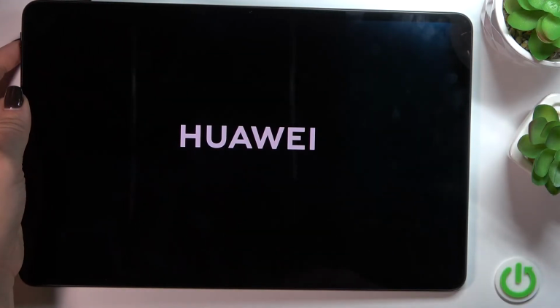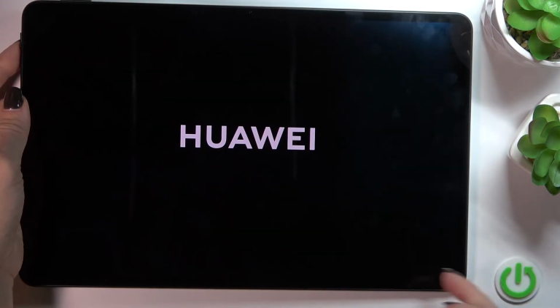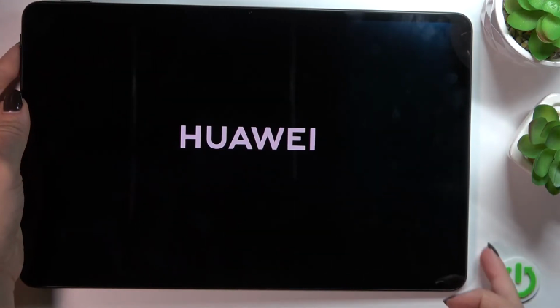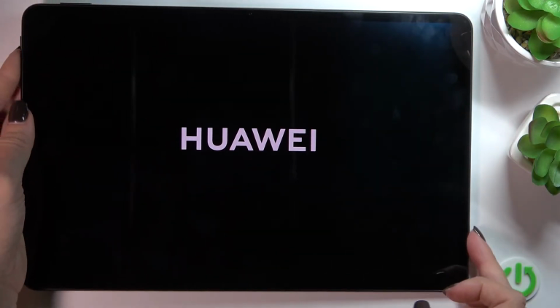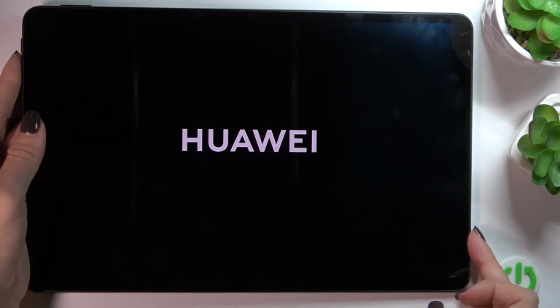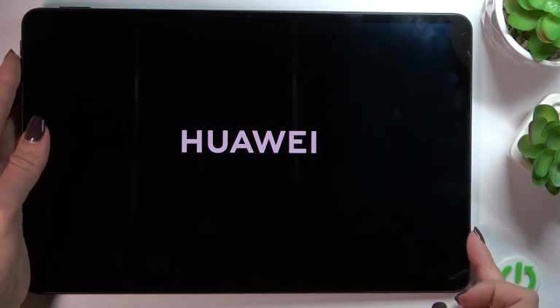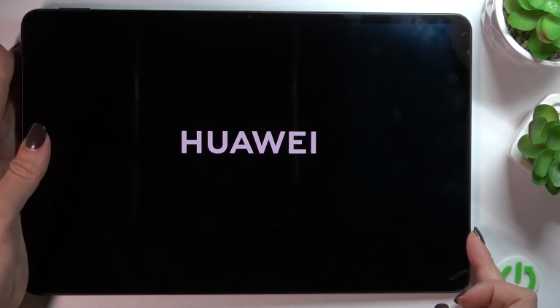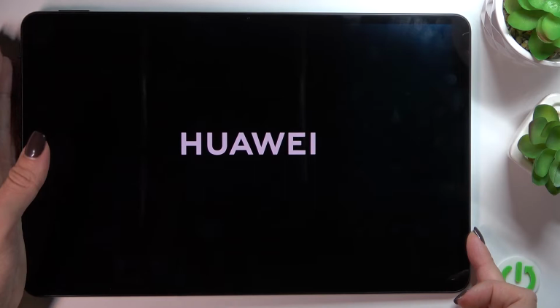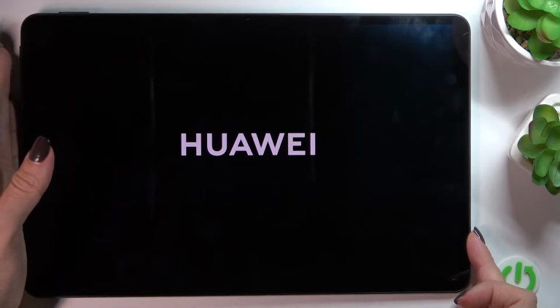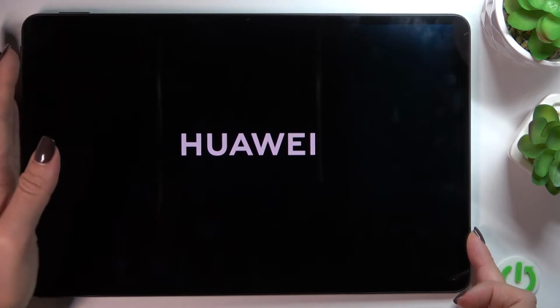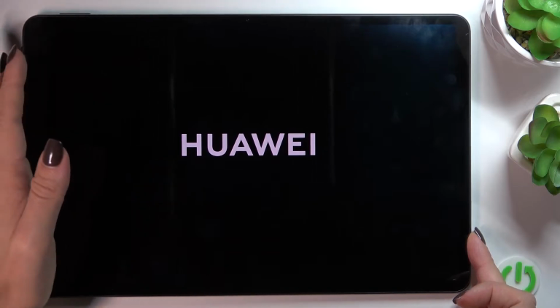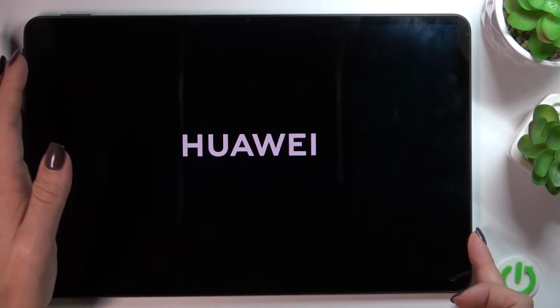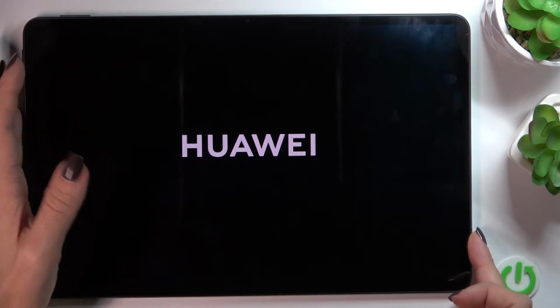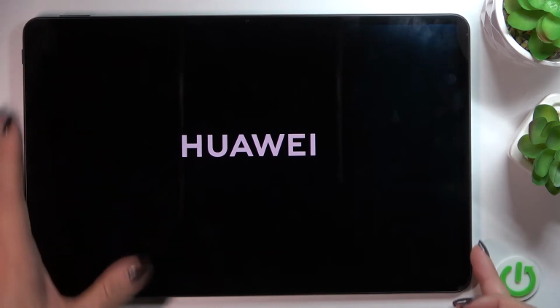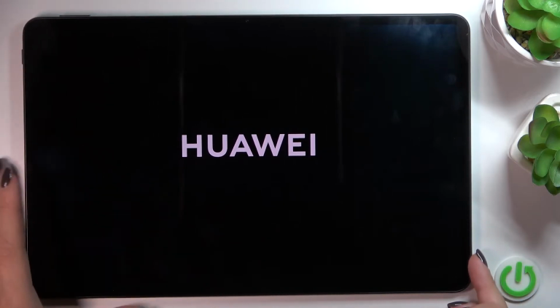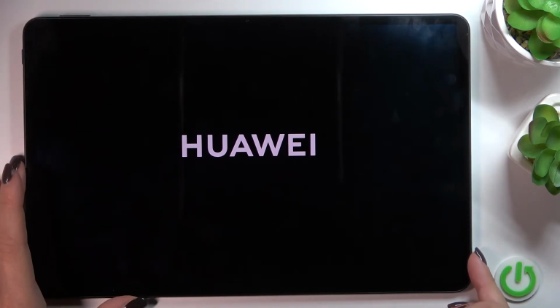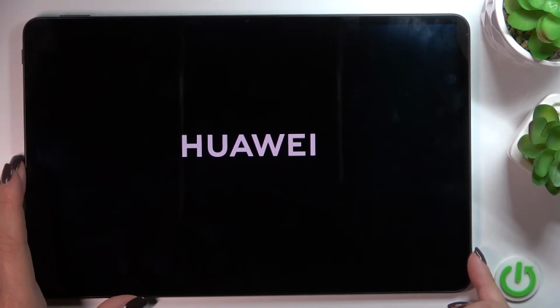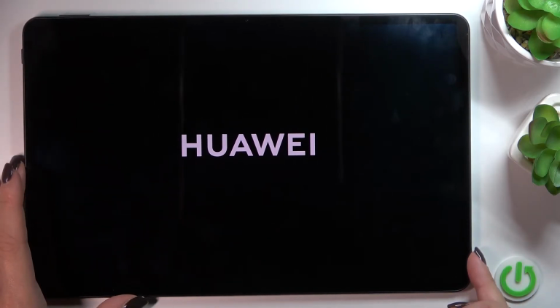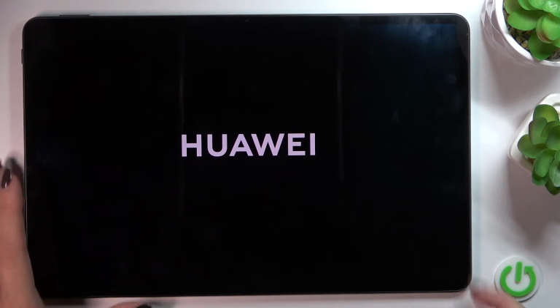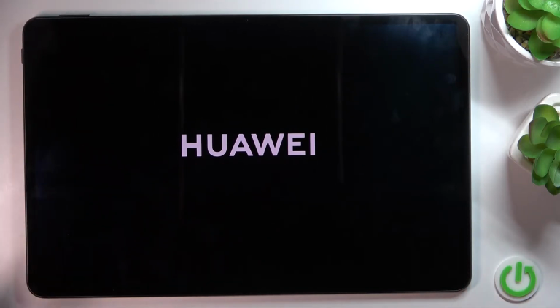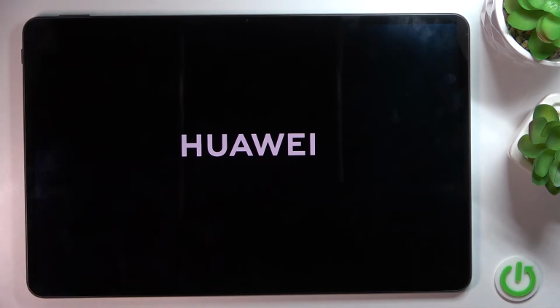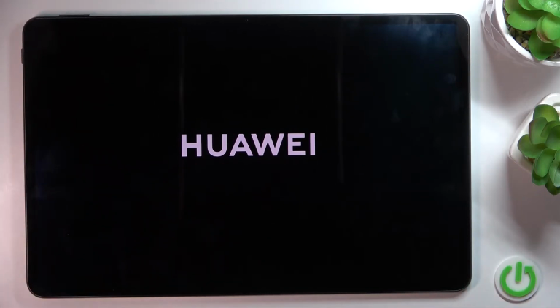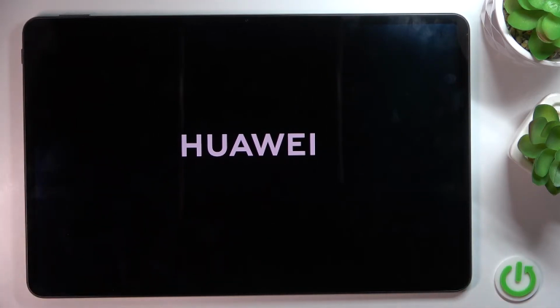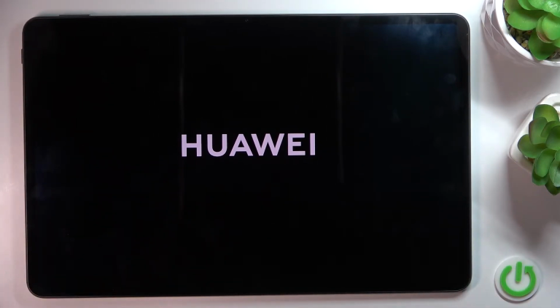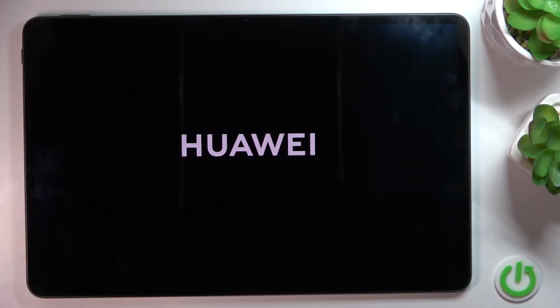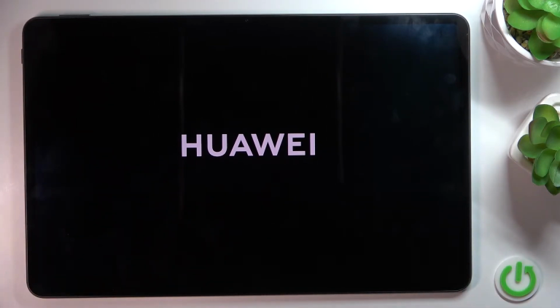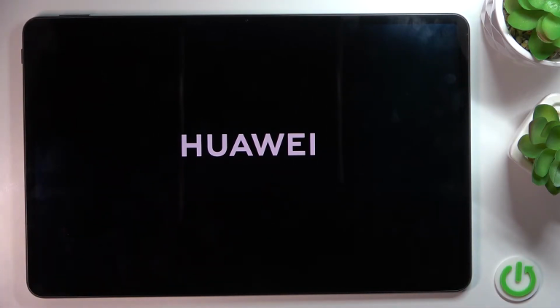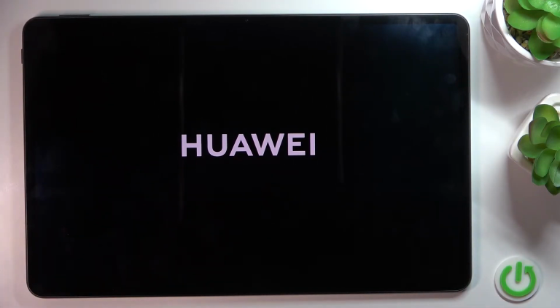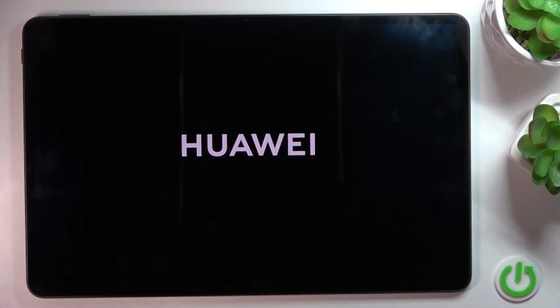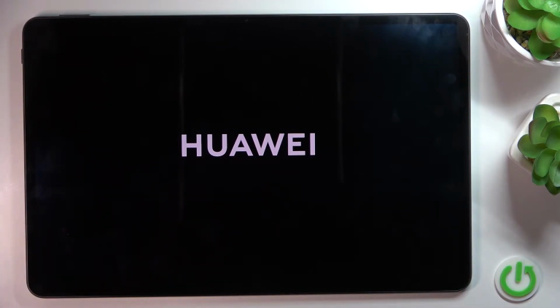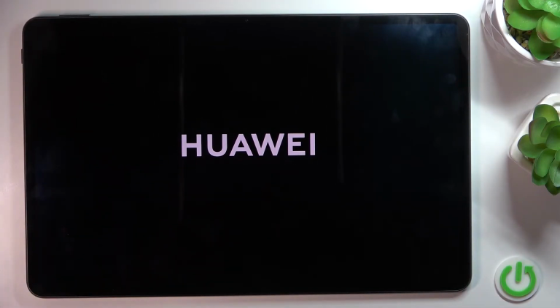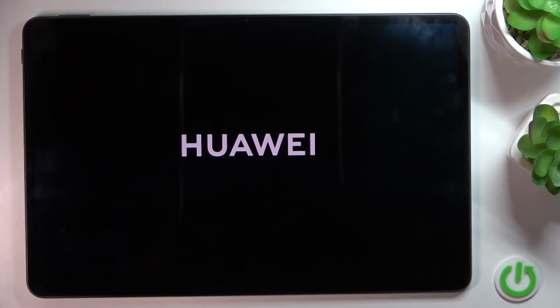As soon as you see the logo you can release the buttons and wait until your device is turned on.